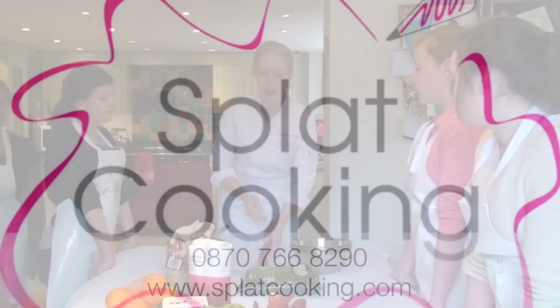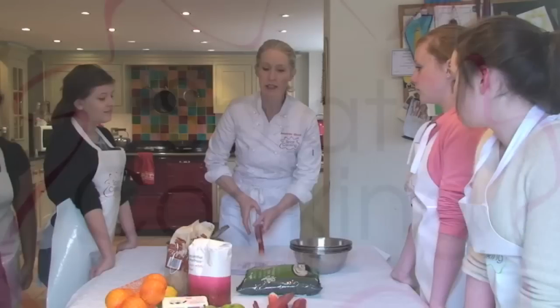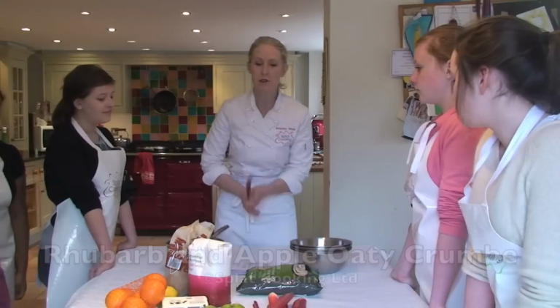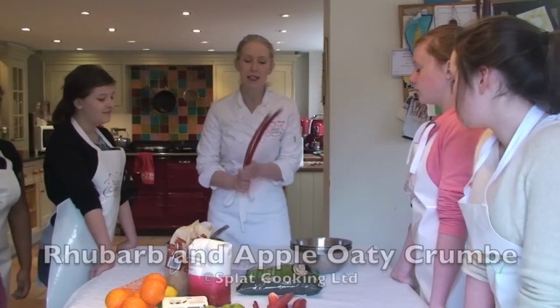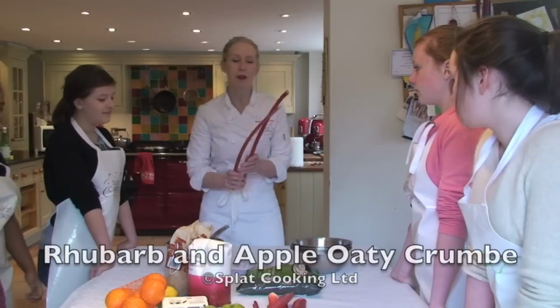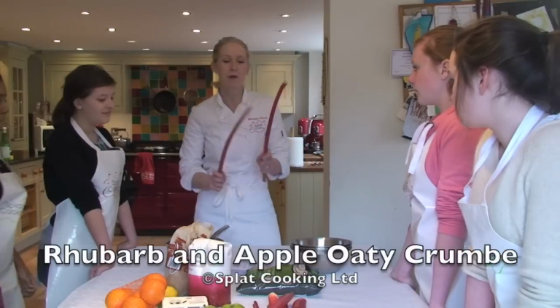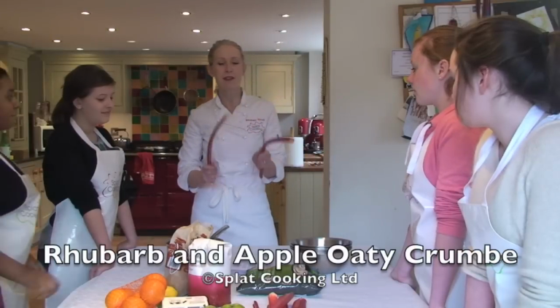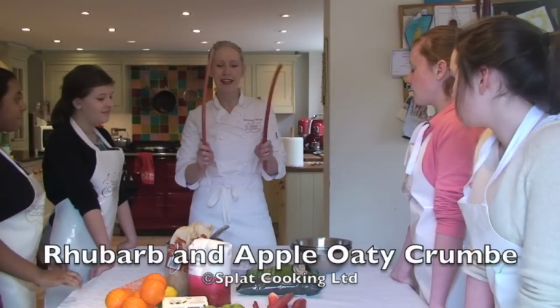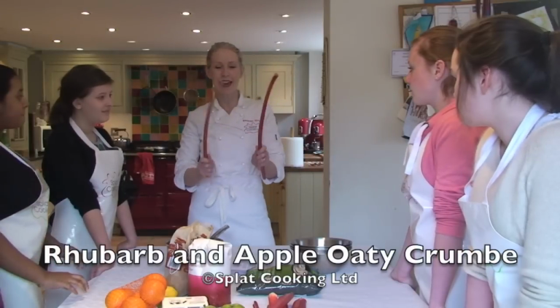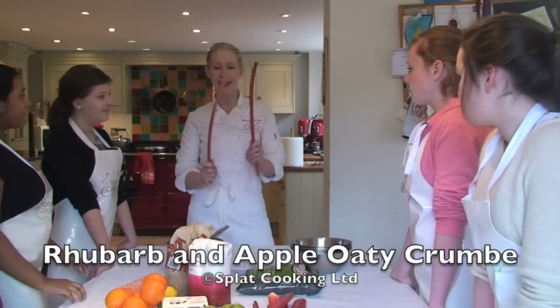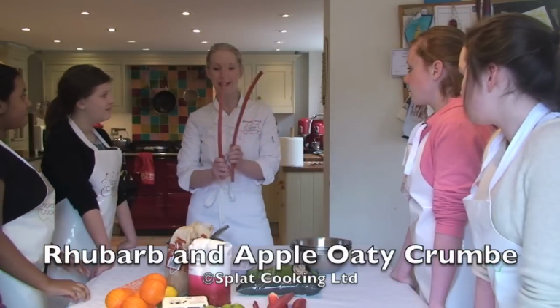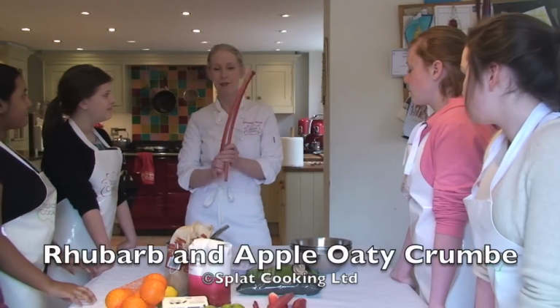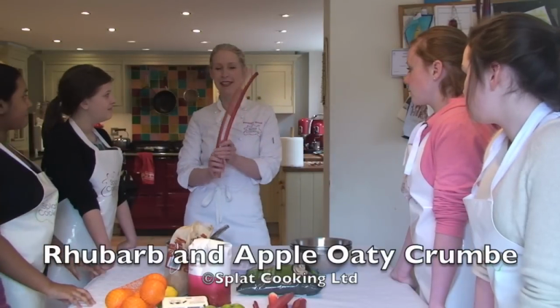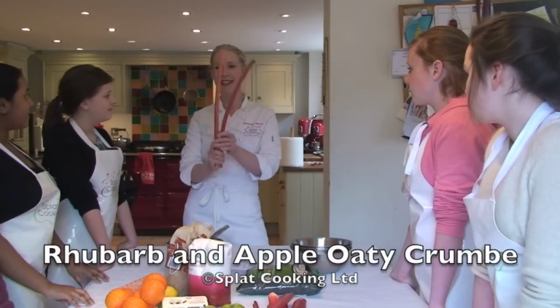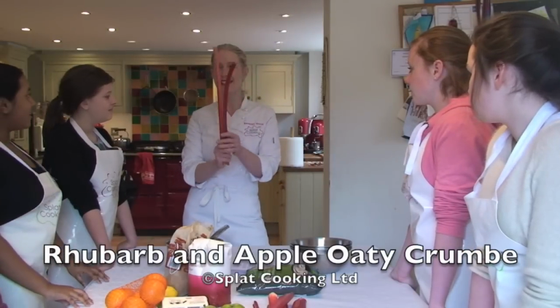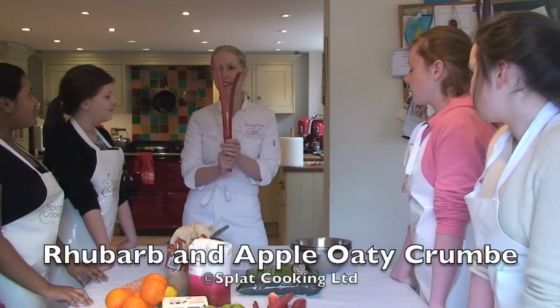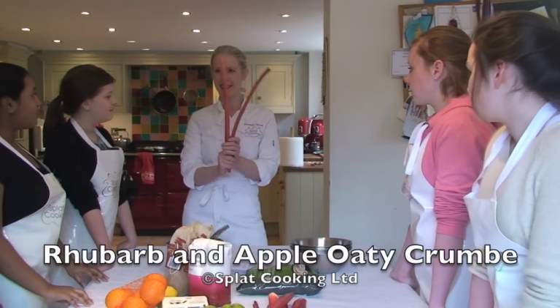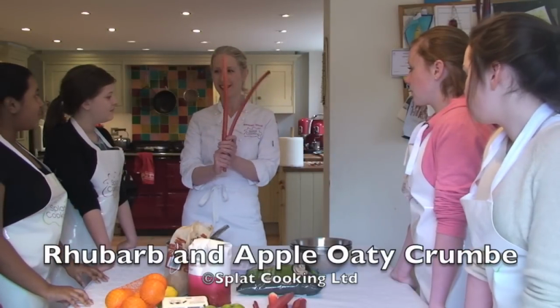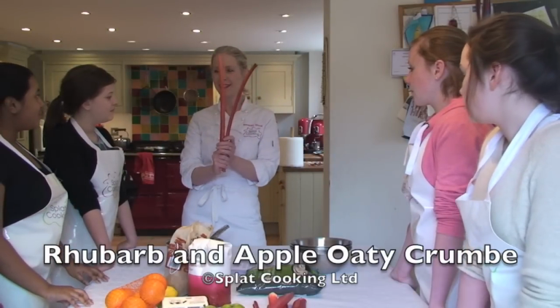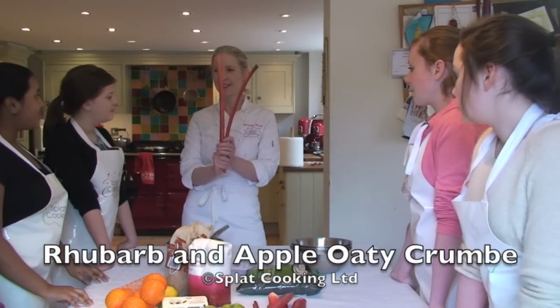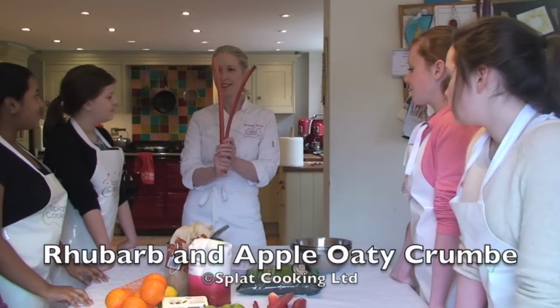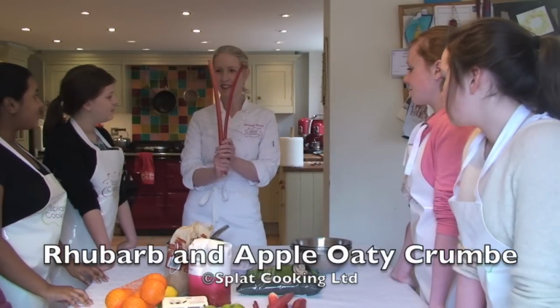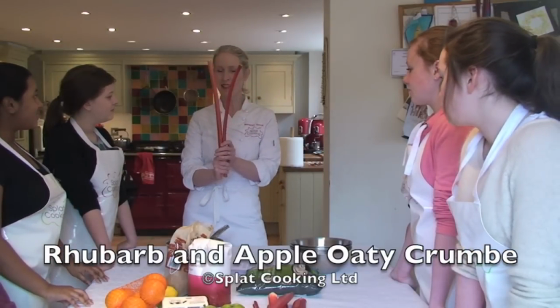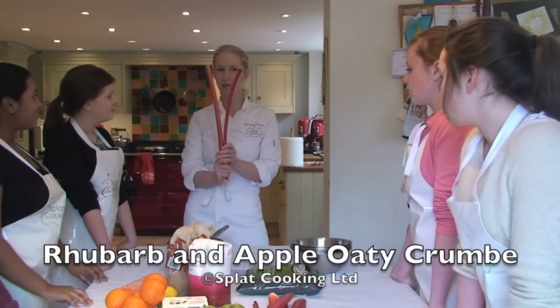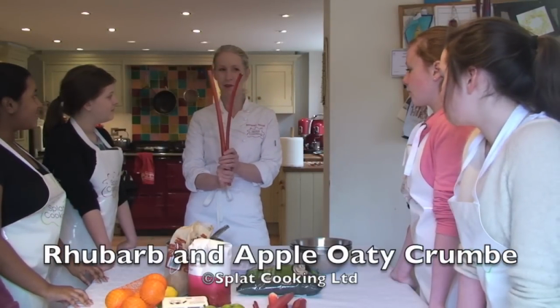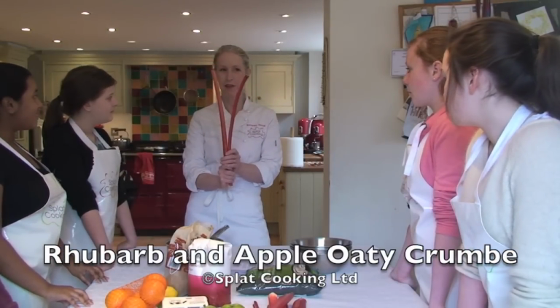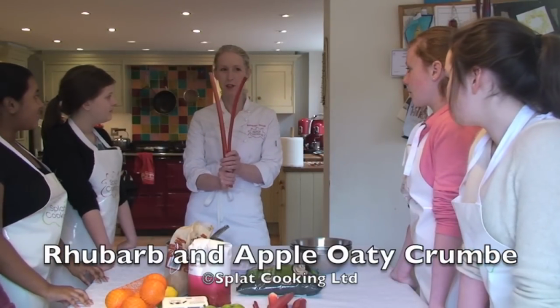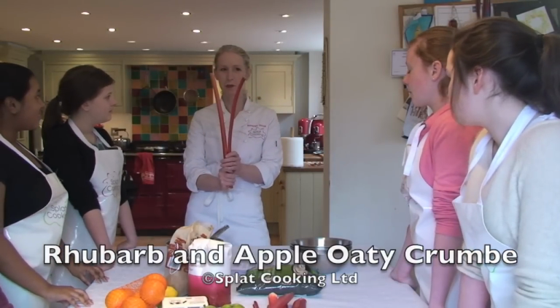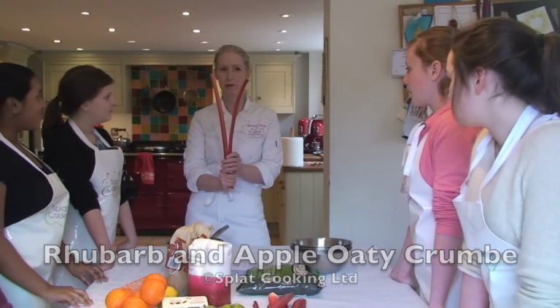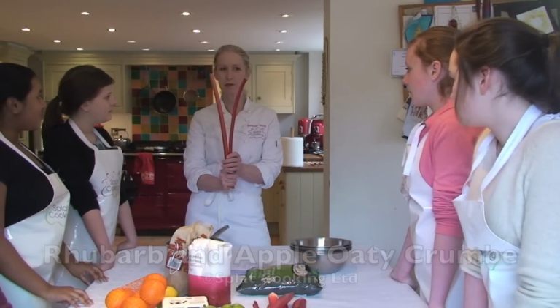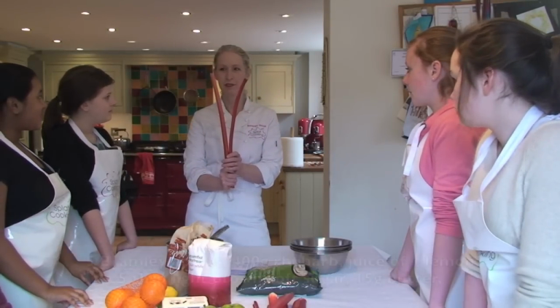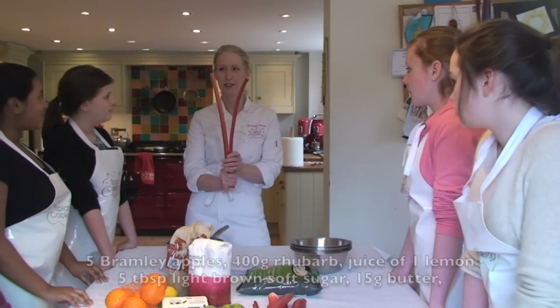So this week we're using this! What's this? Rhubarb. Is it a fruit or a vegetable? A vegetable.